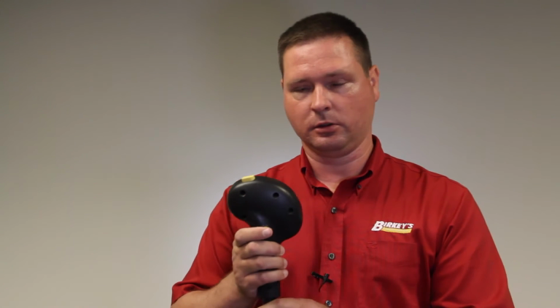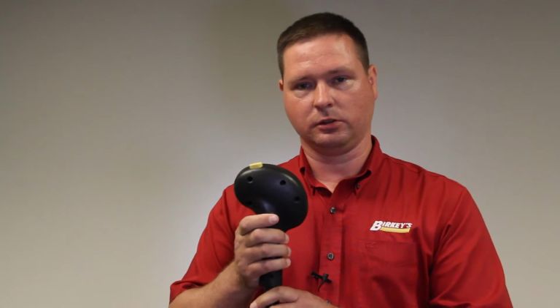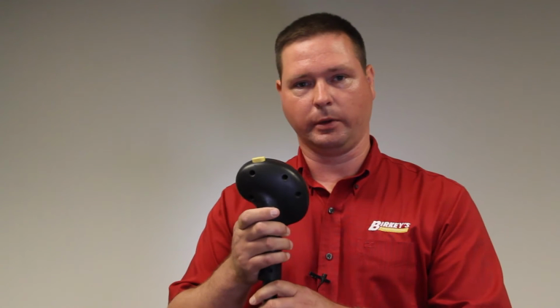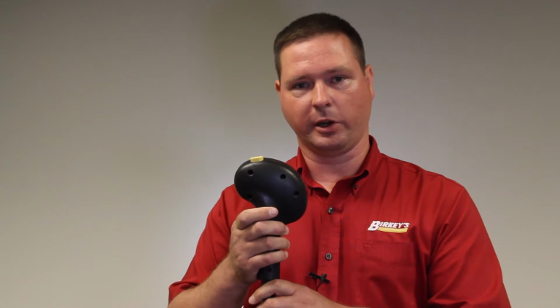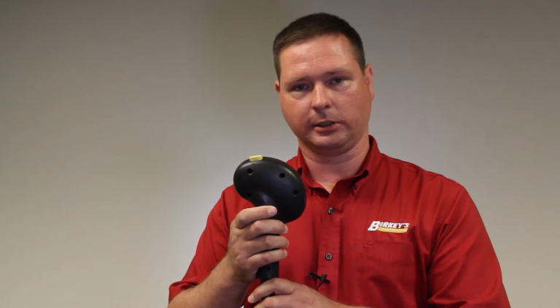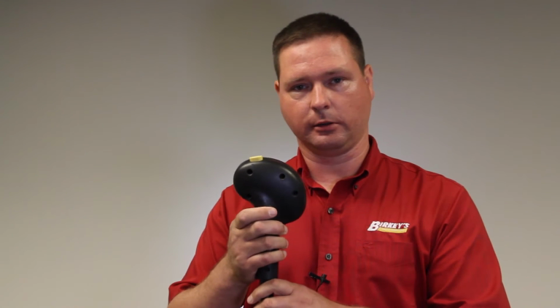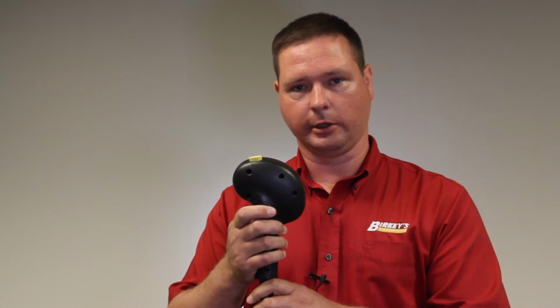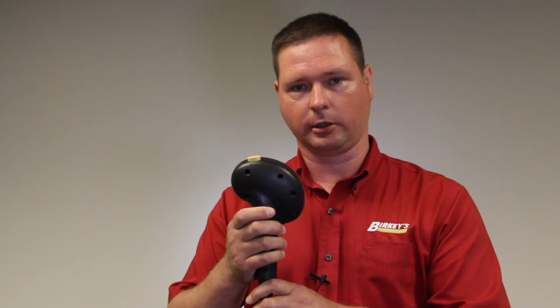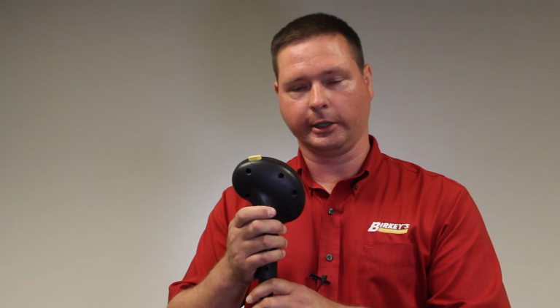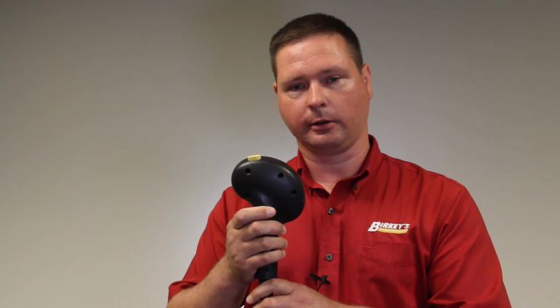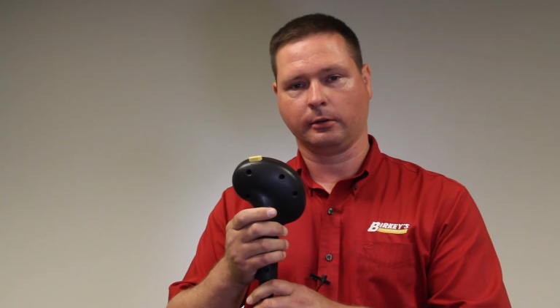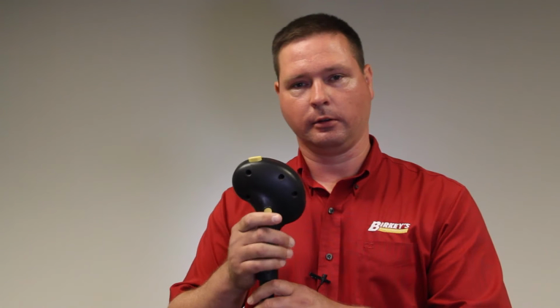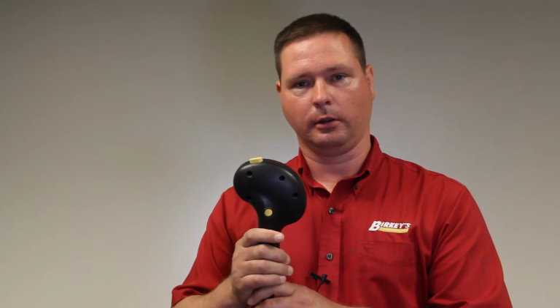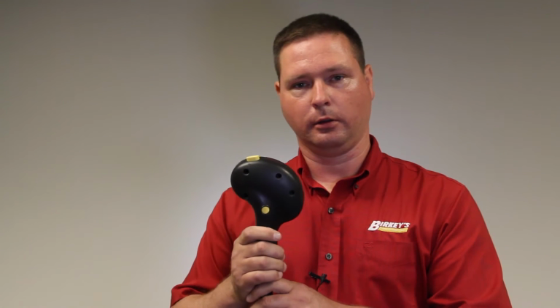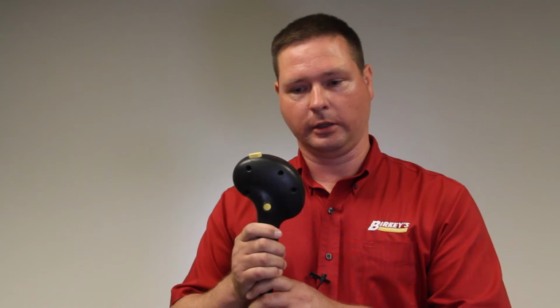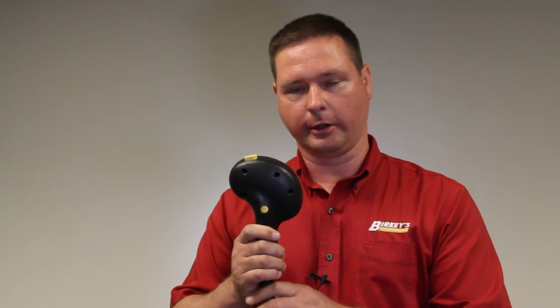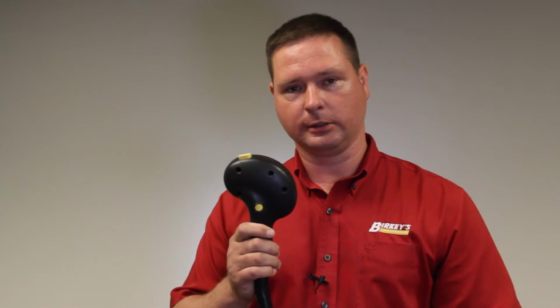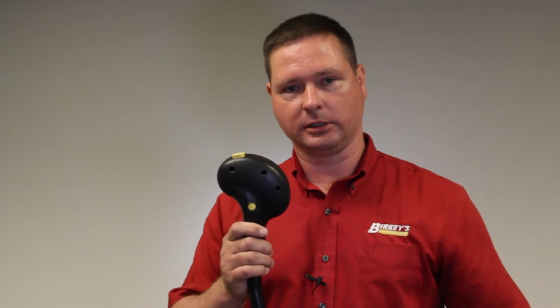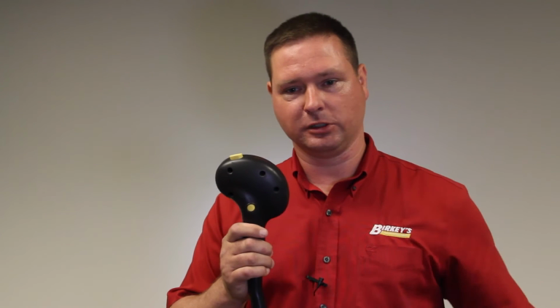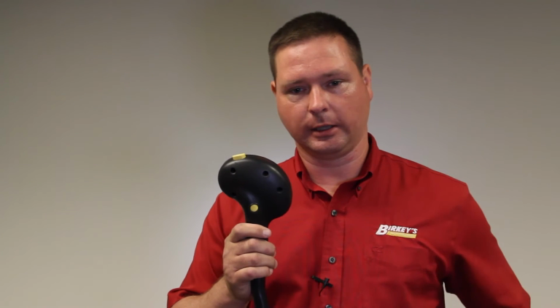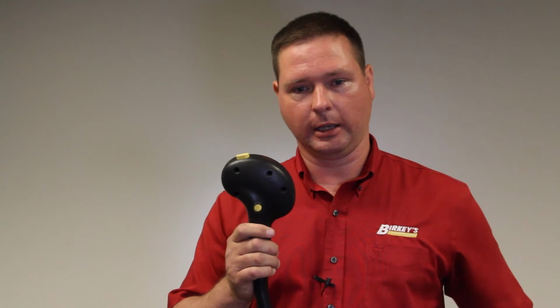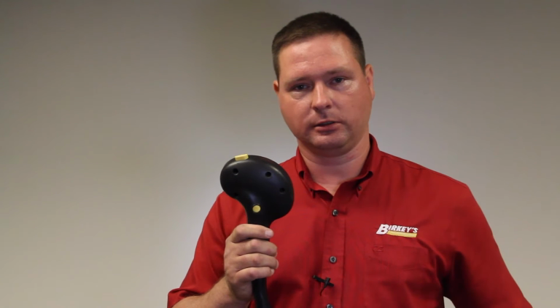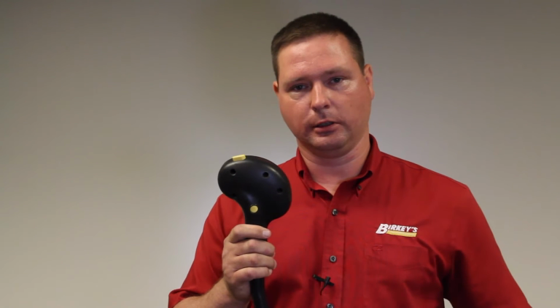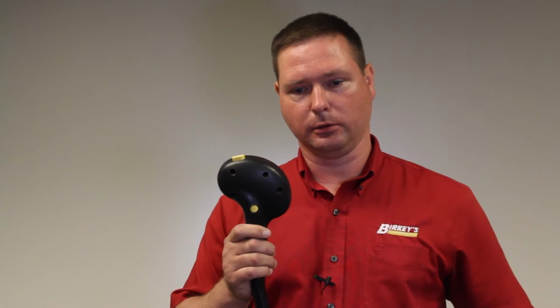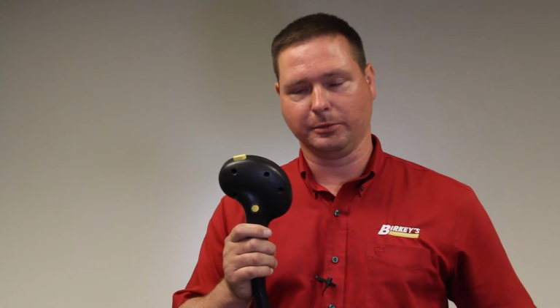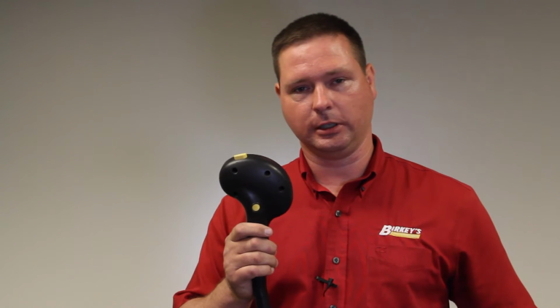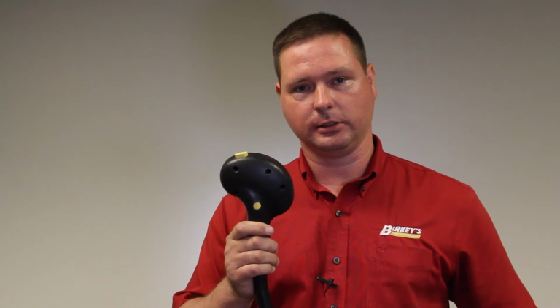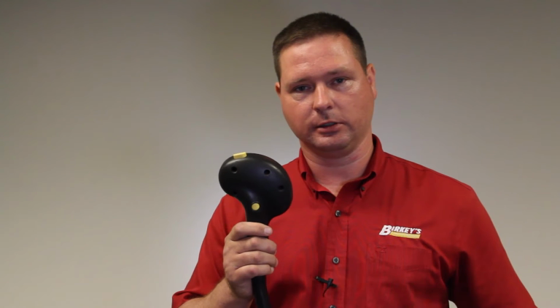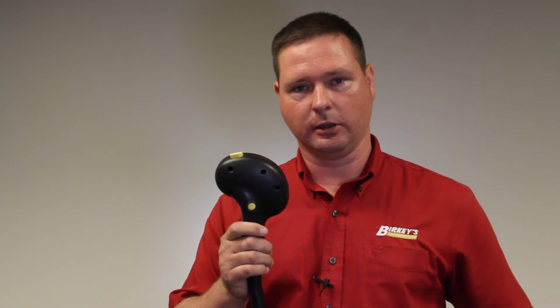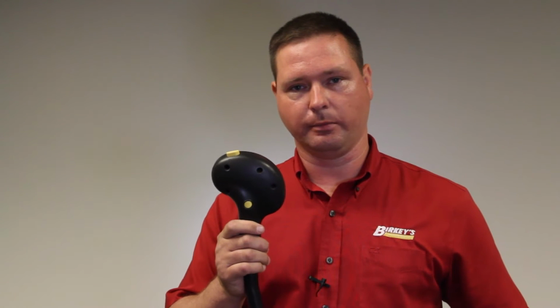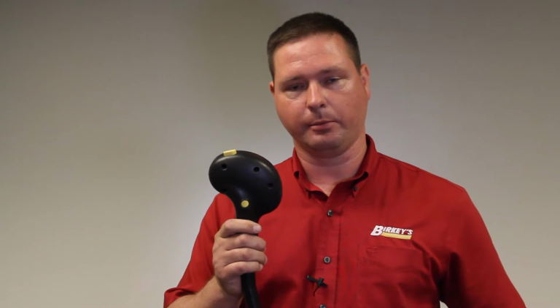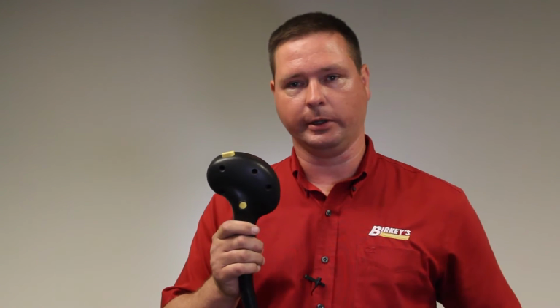So we press it — click, click — the auto-guiding system is engaged and the machine steers itself from that point.